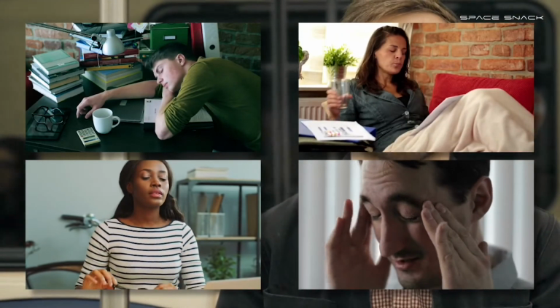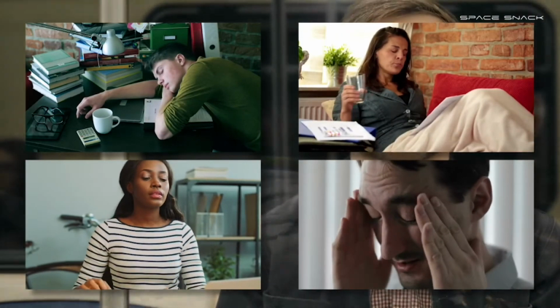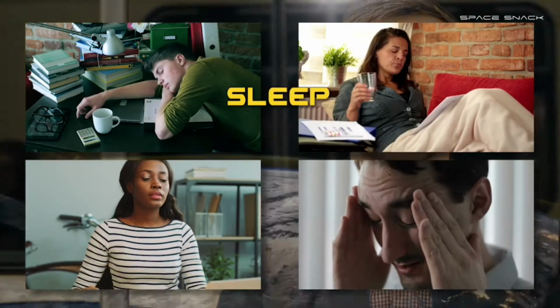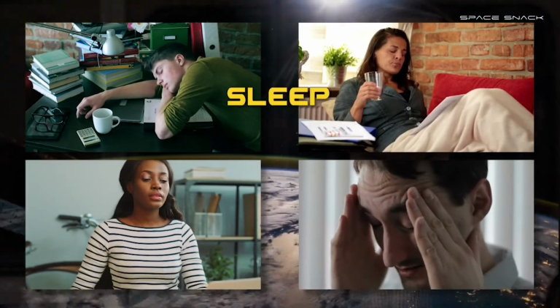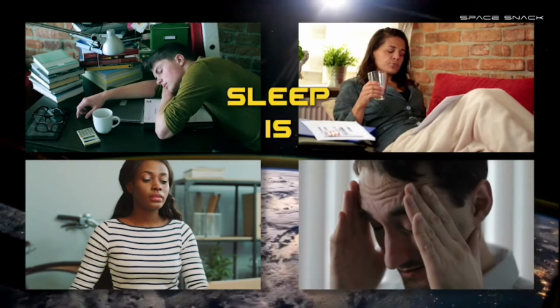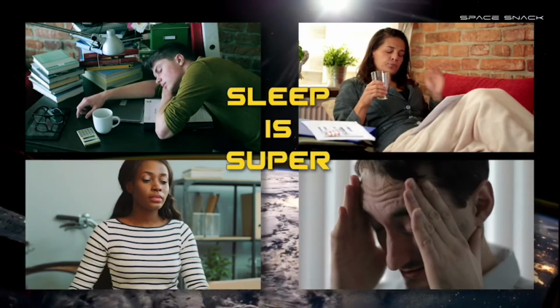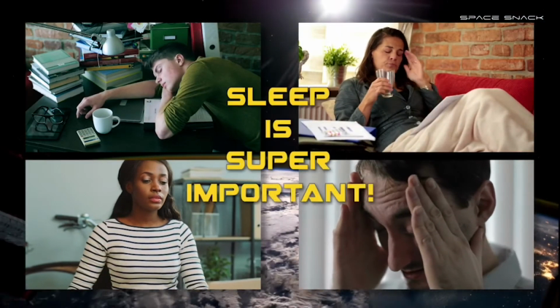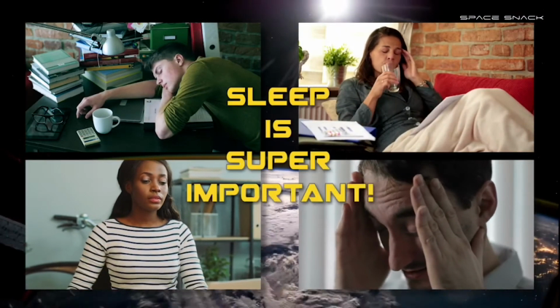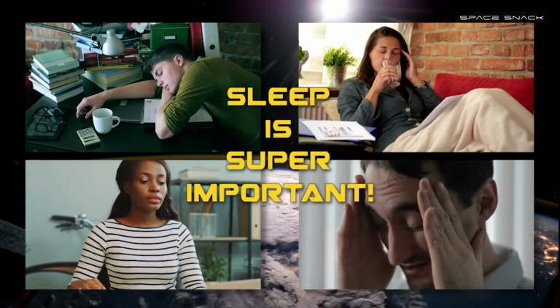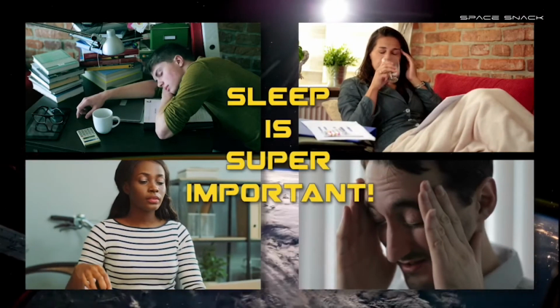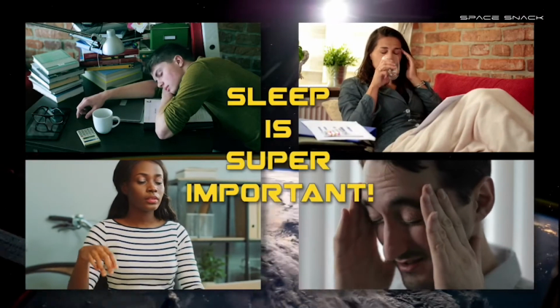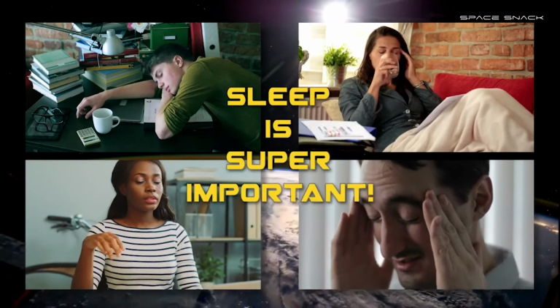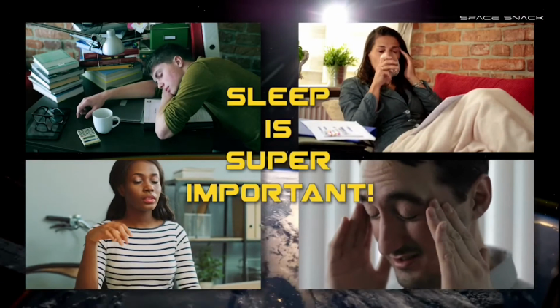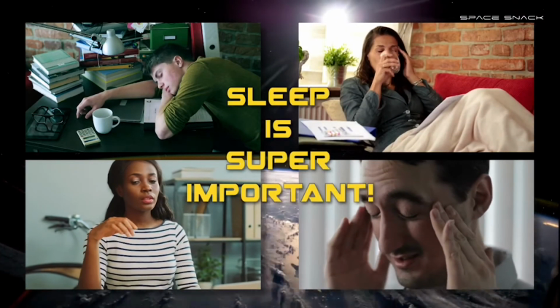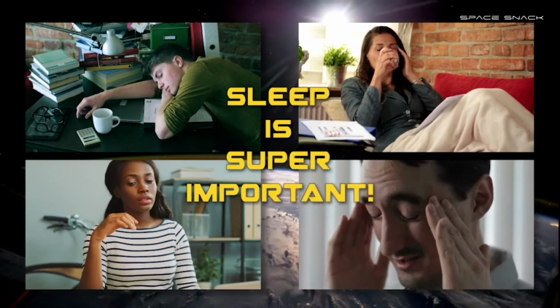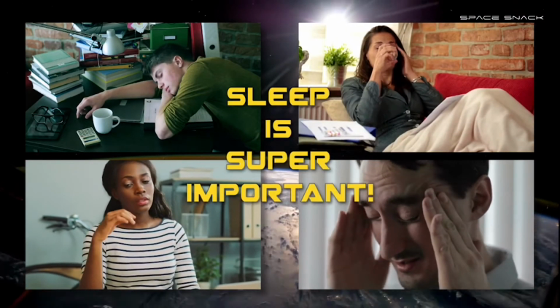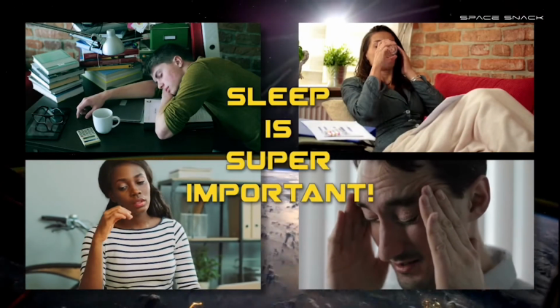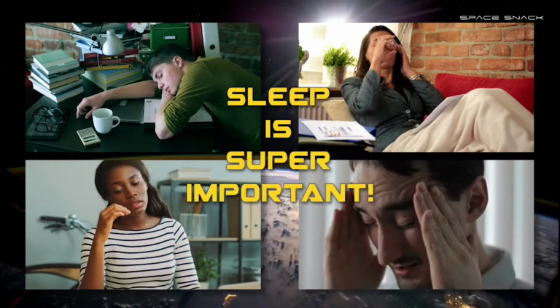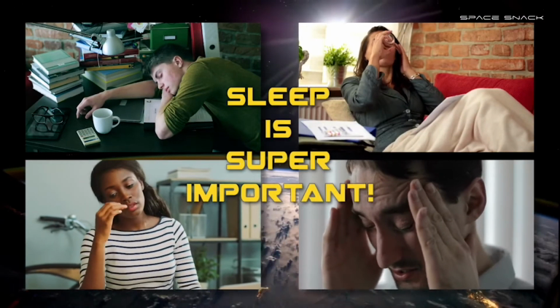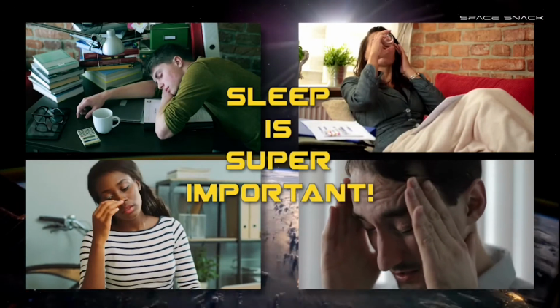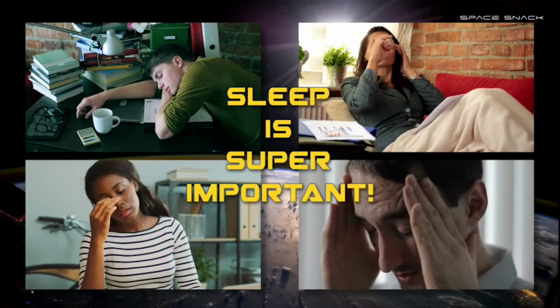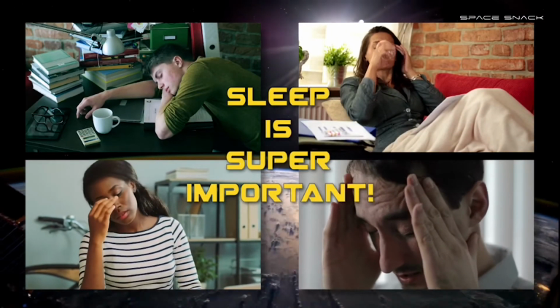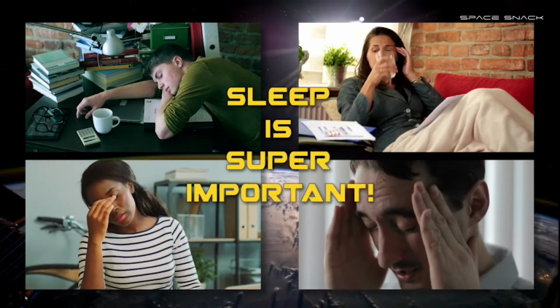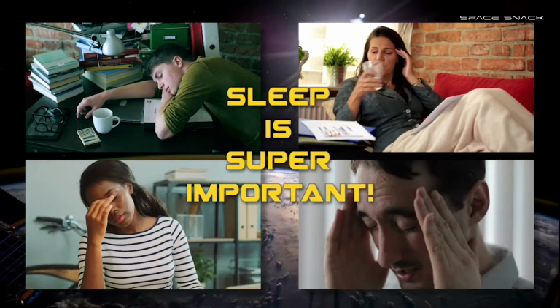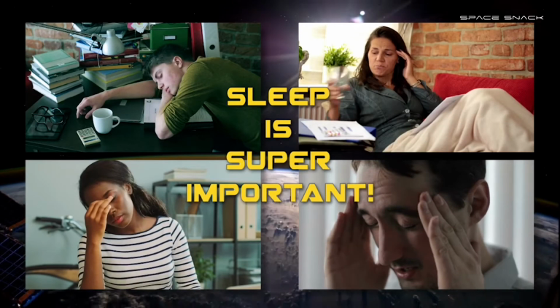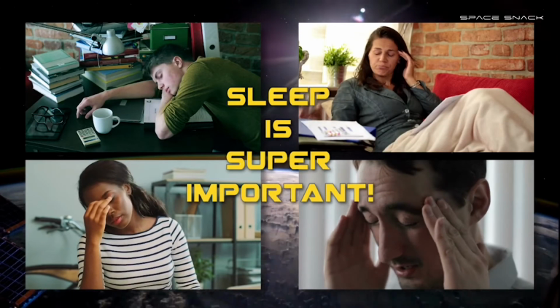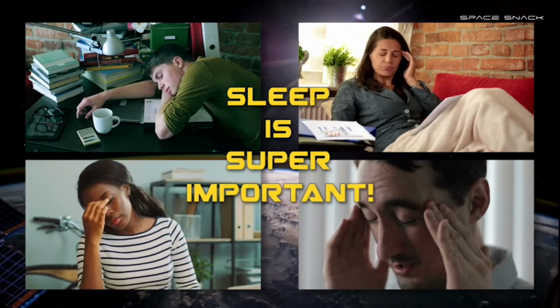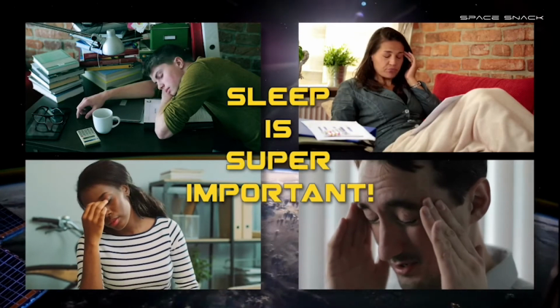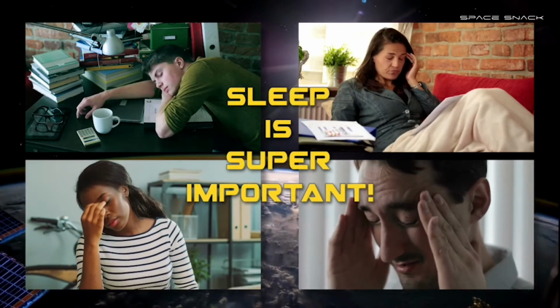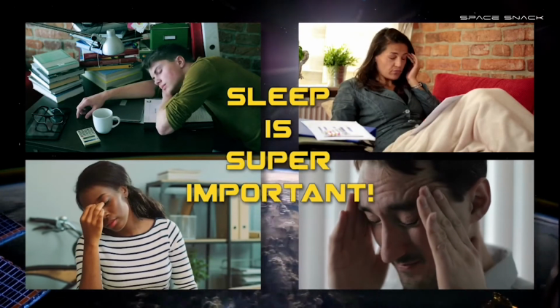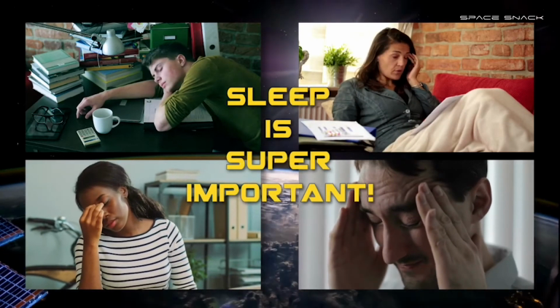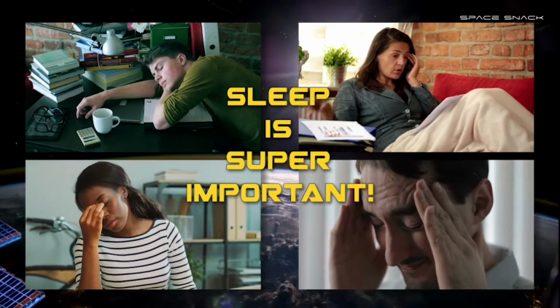Sleep is super important. Hey Ricky, what are you doing on the space station to get some sleep?